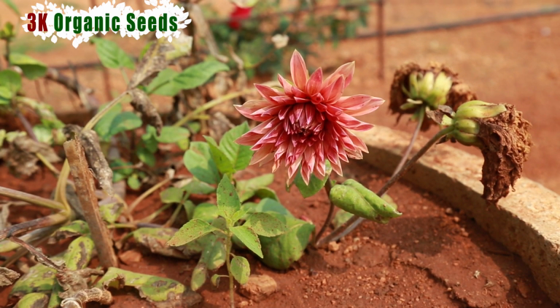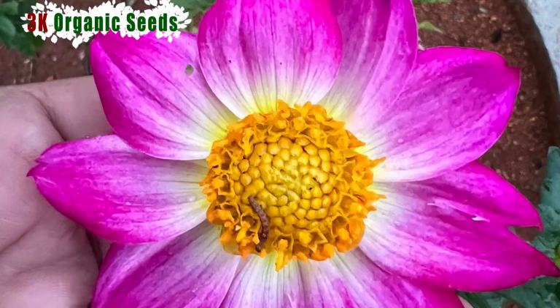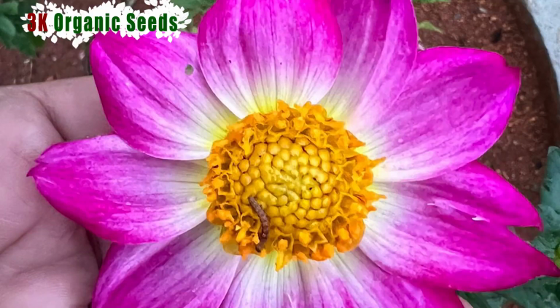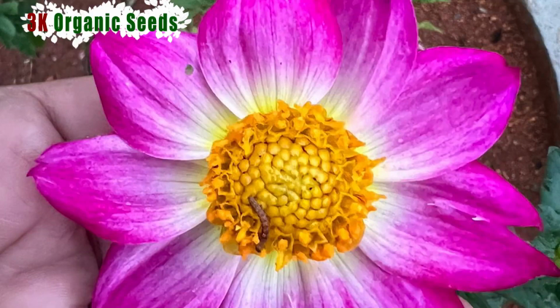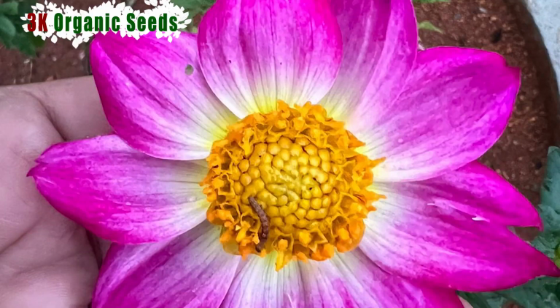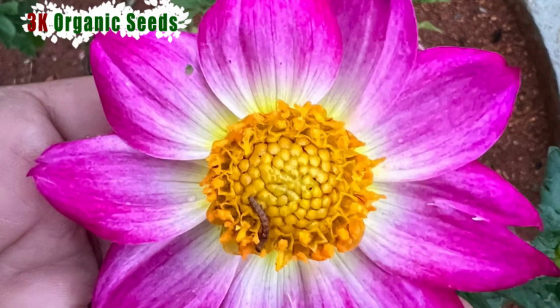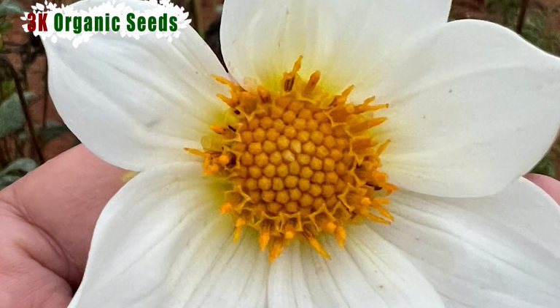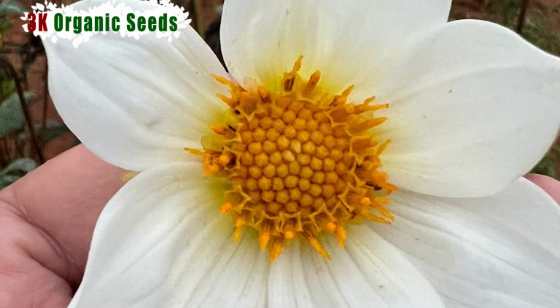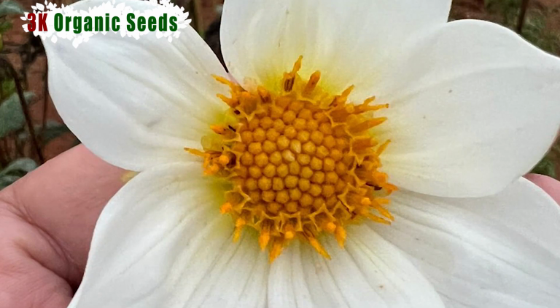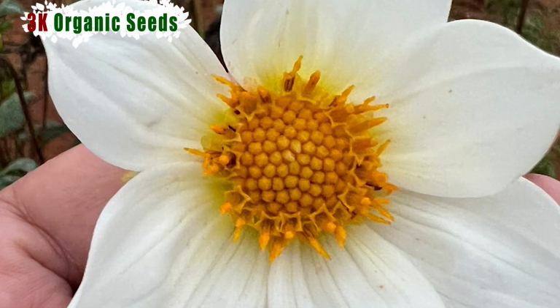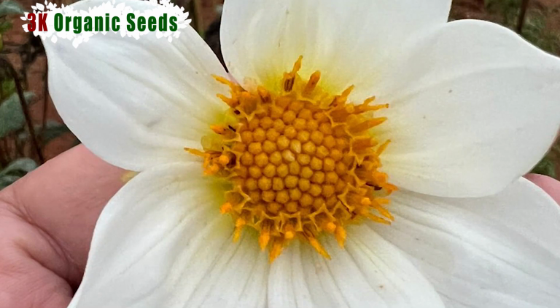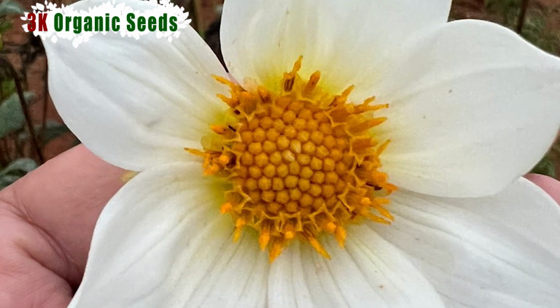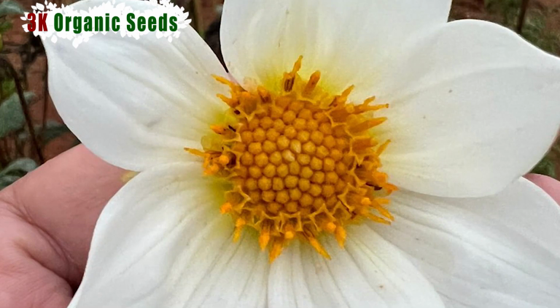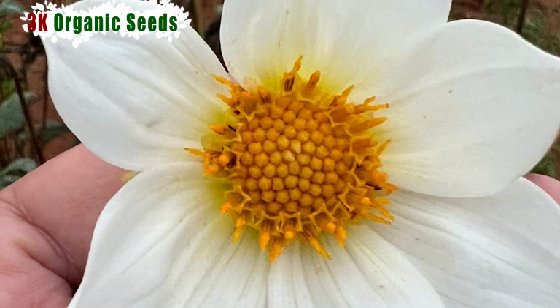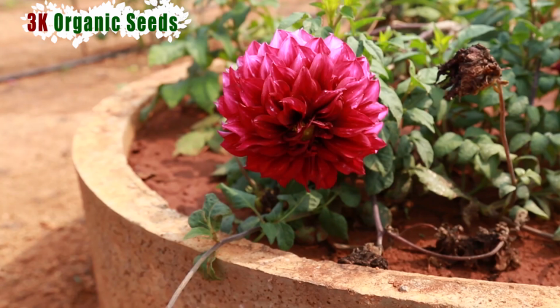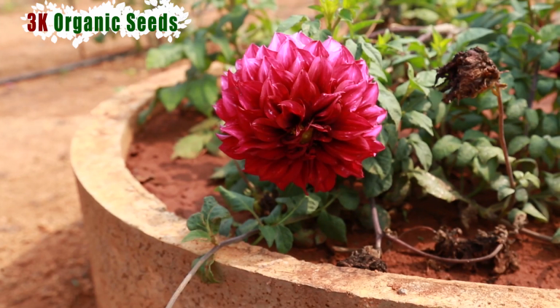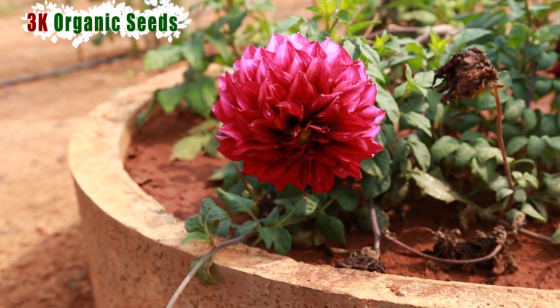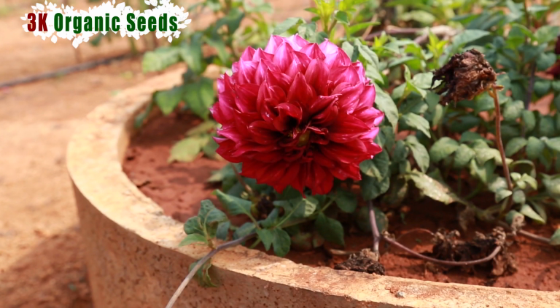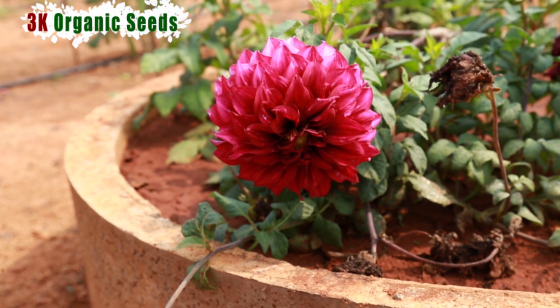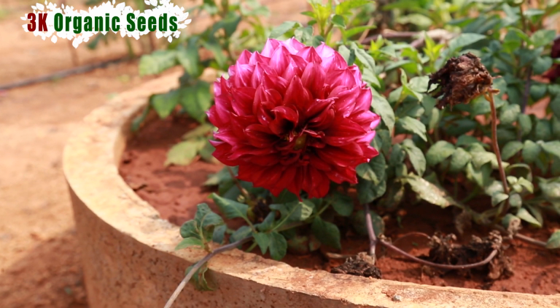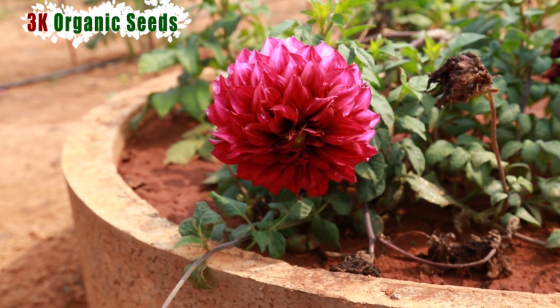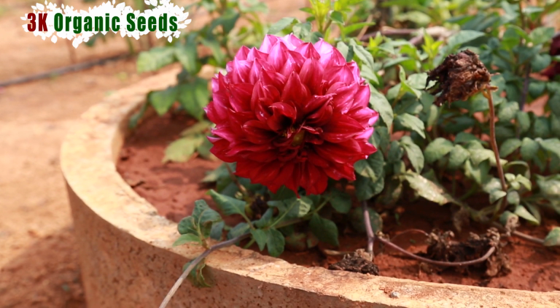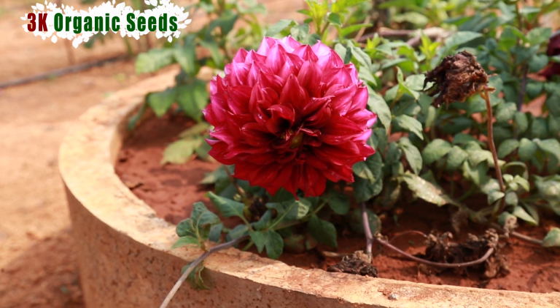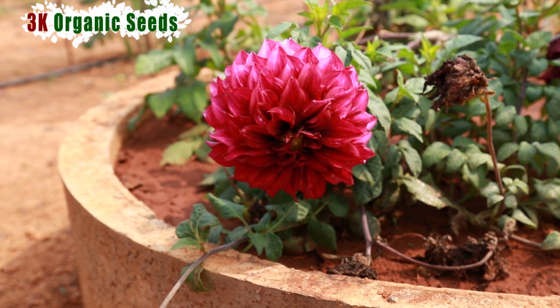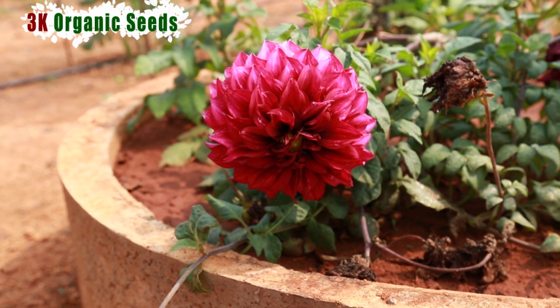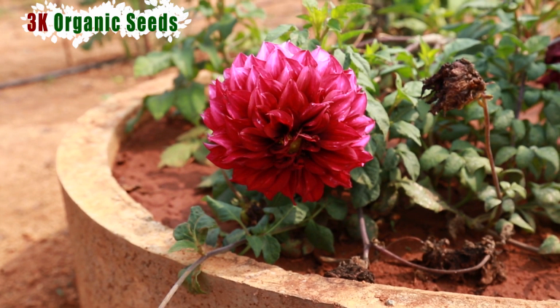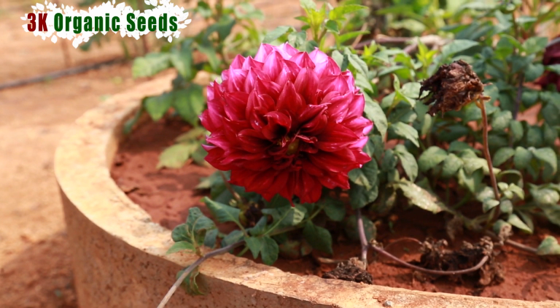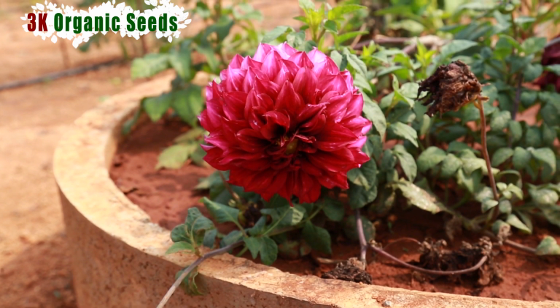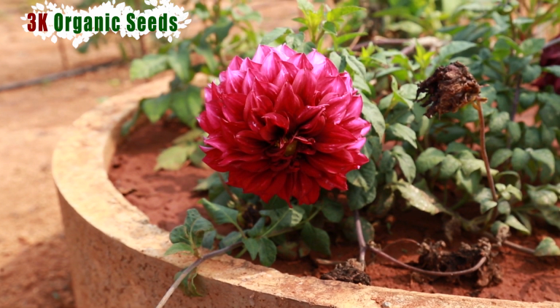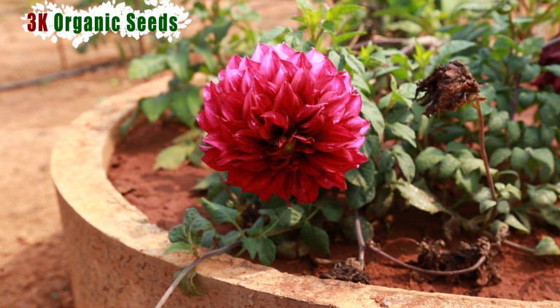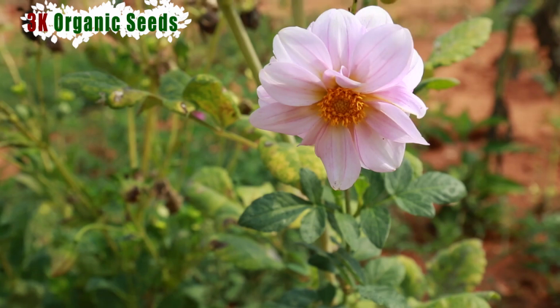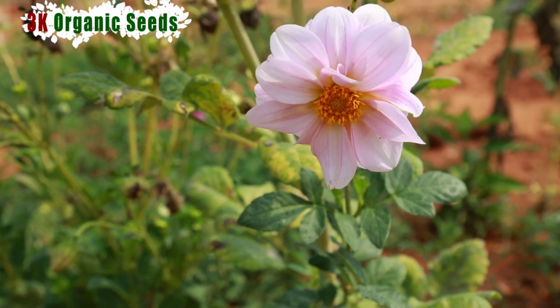There are single petals, double petals and multiple petals. They also have two petals in your garden.